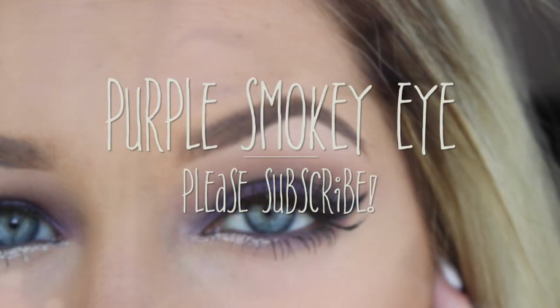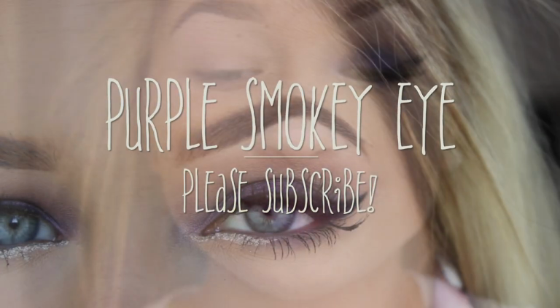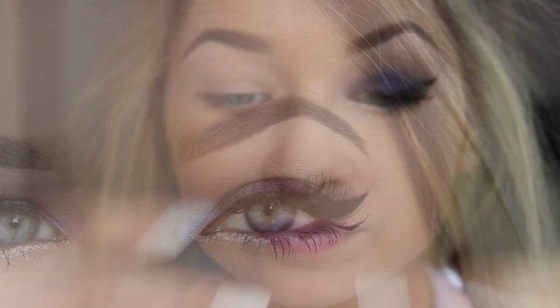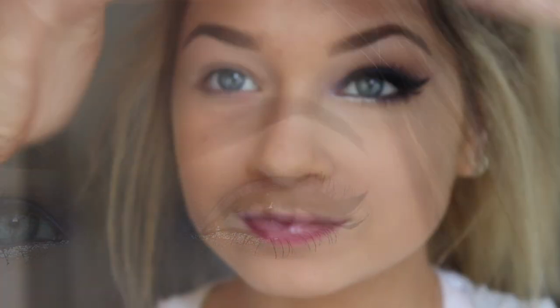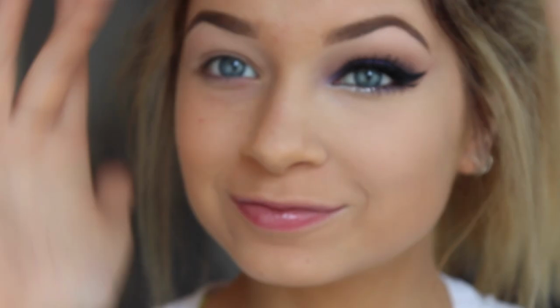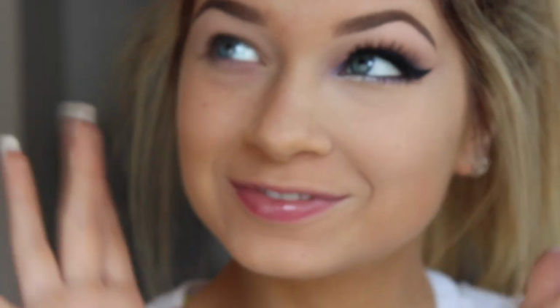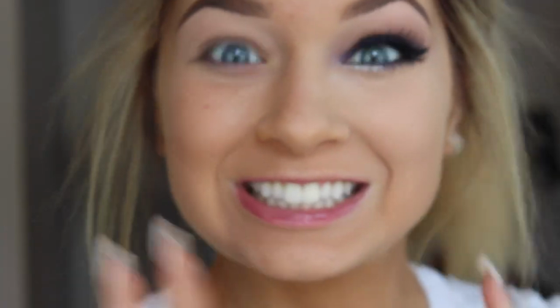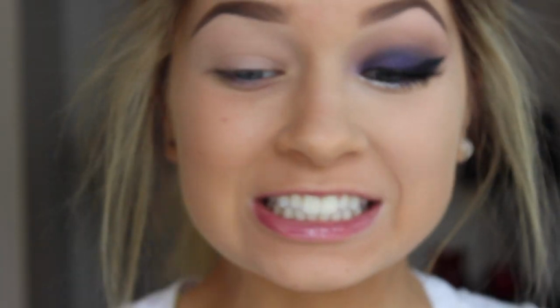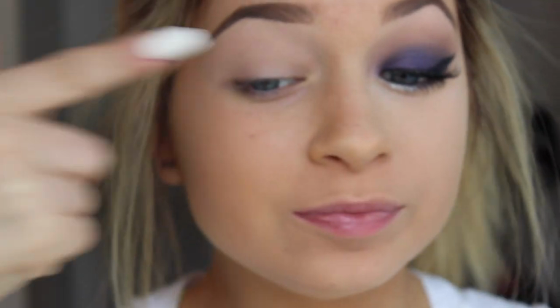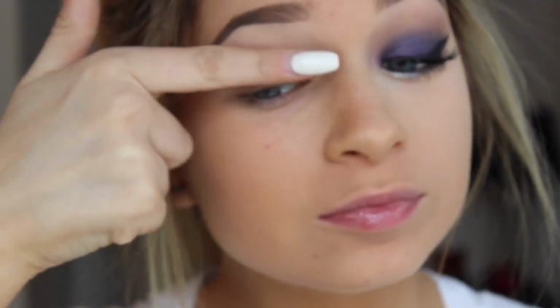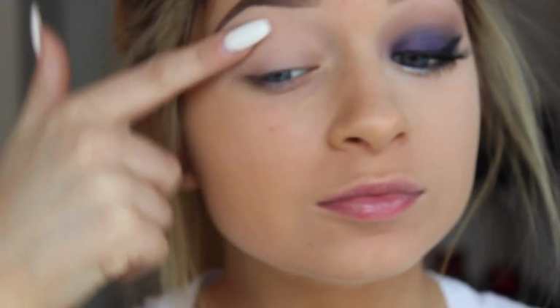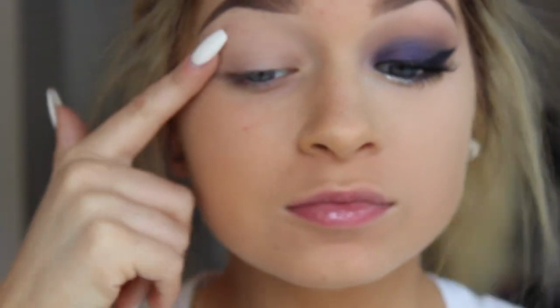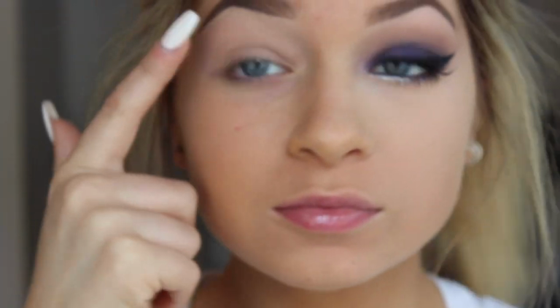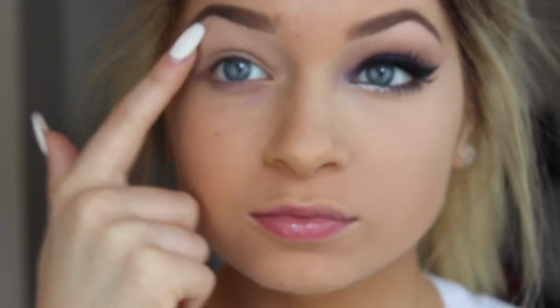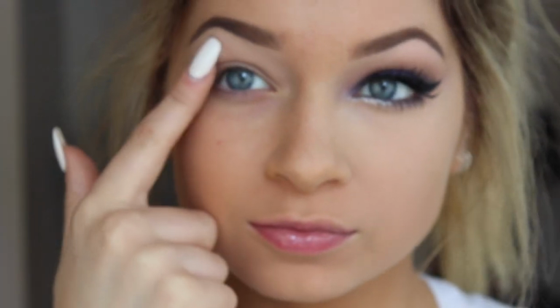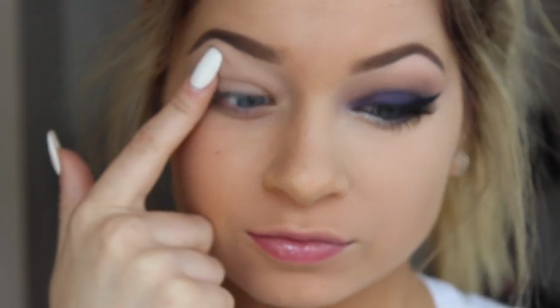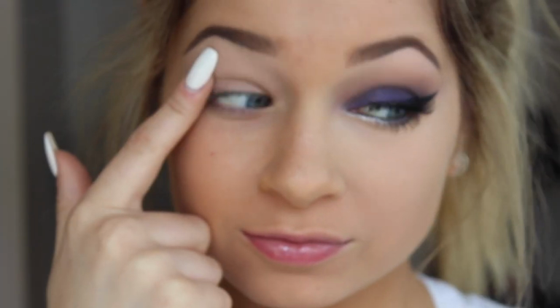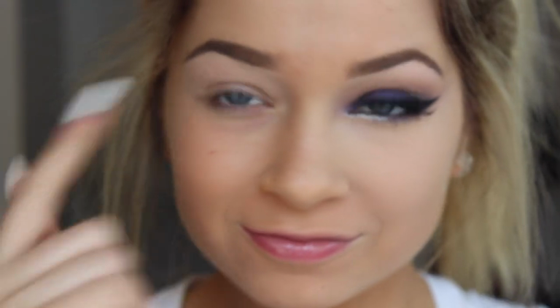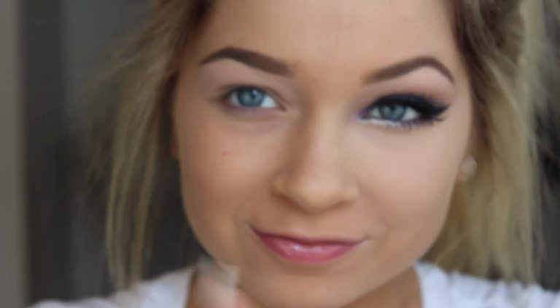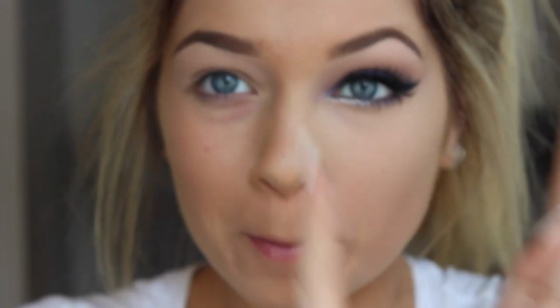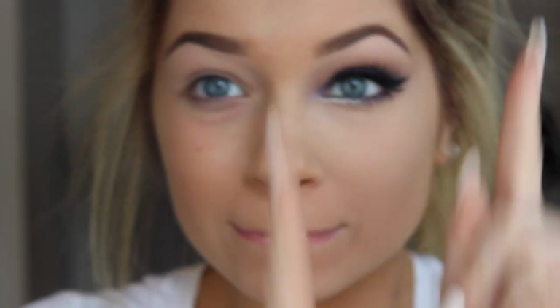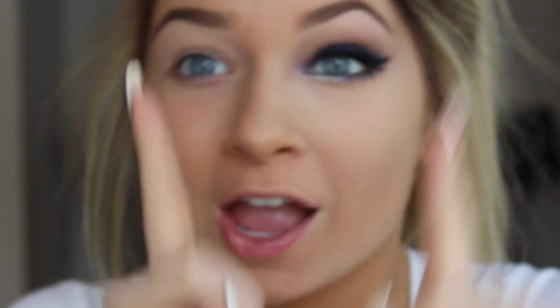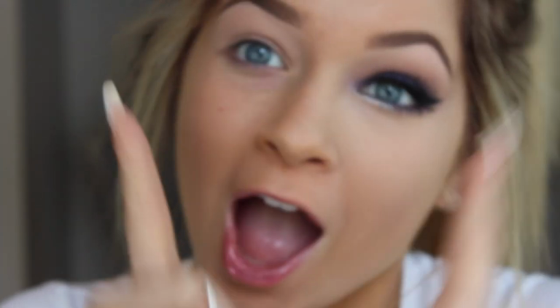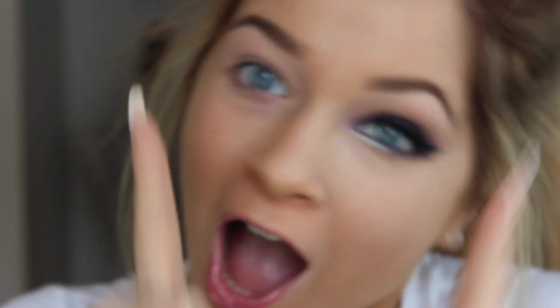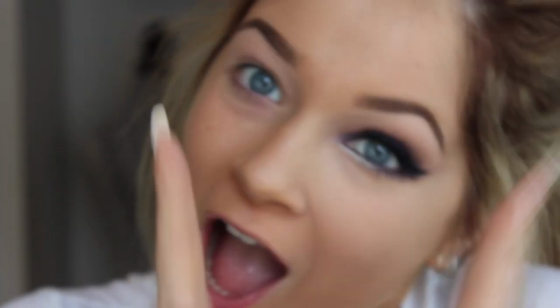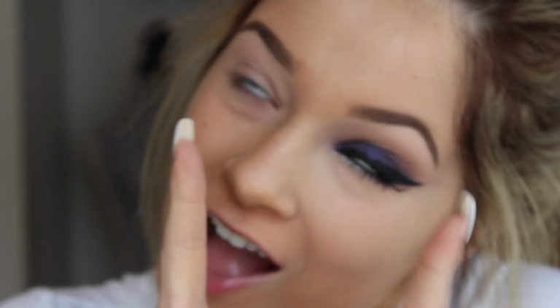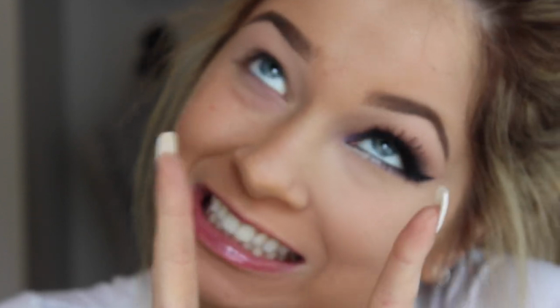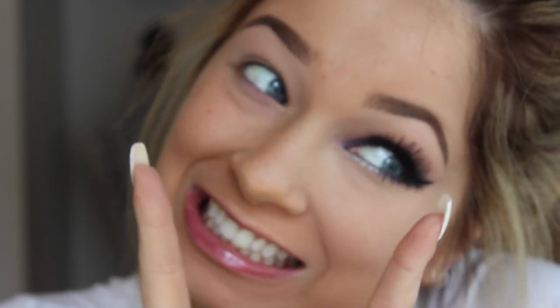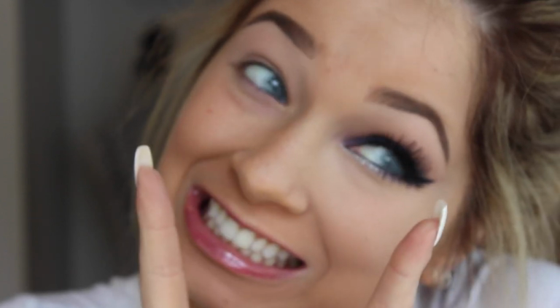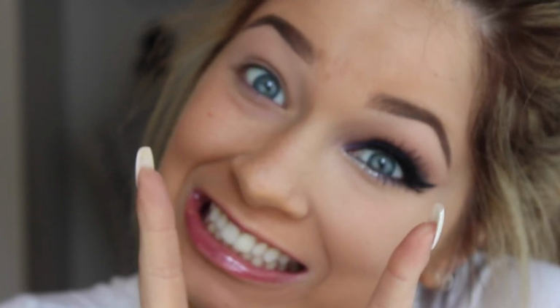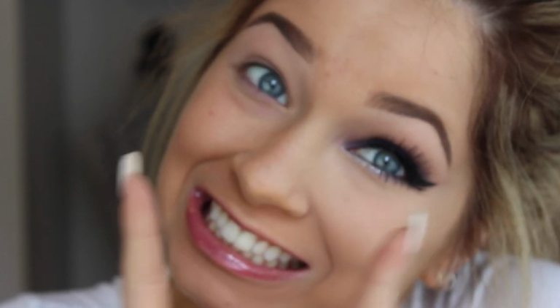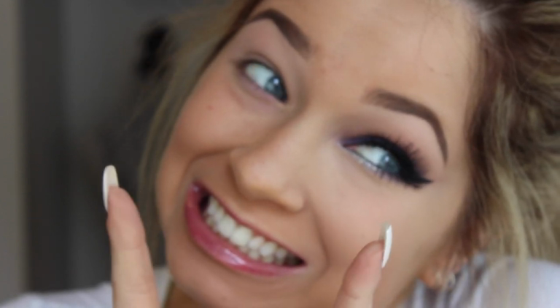Hello guys and welcome back. So my foundation is on, my eyes are primed and my eyebrows are on. If you guys want to see my brow routine, click right here.